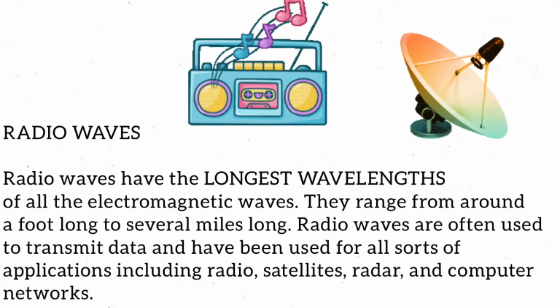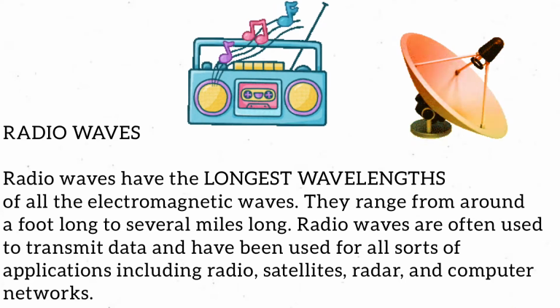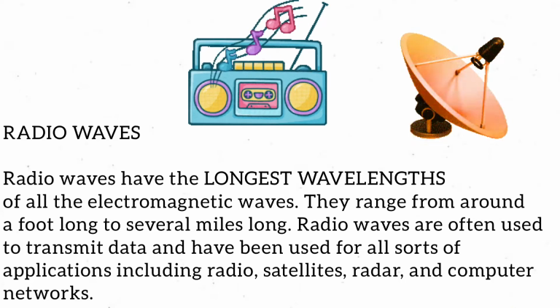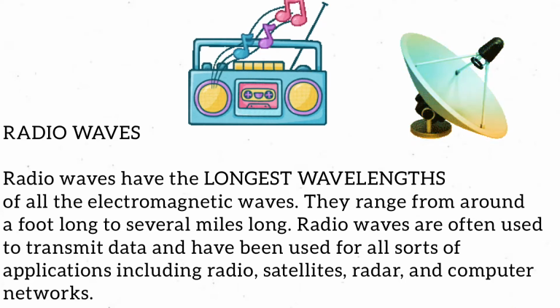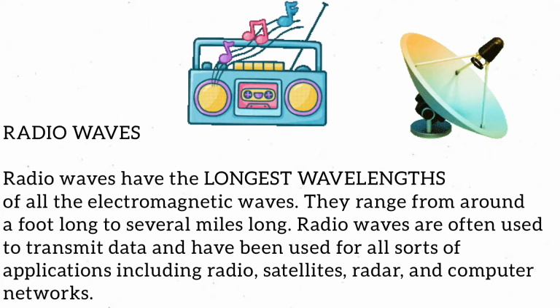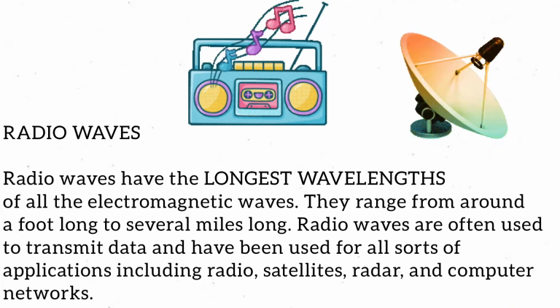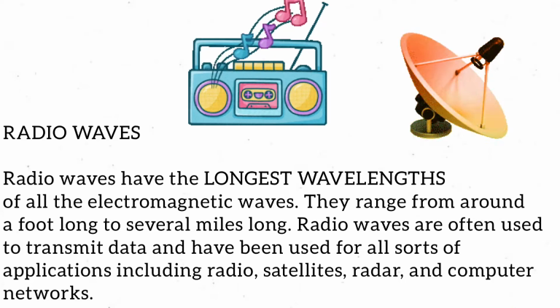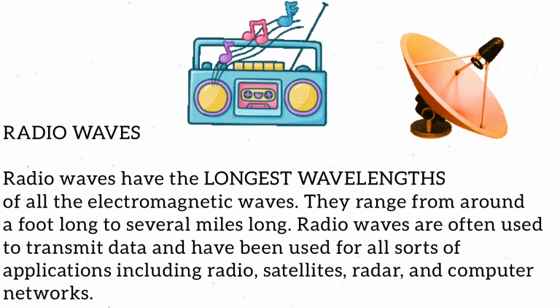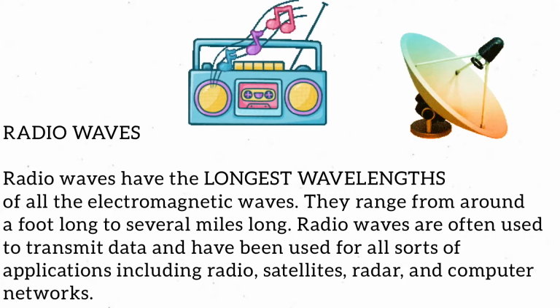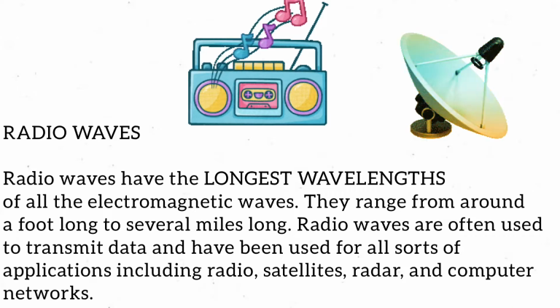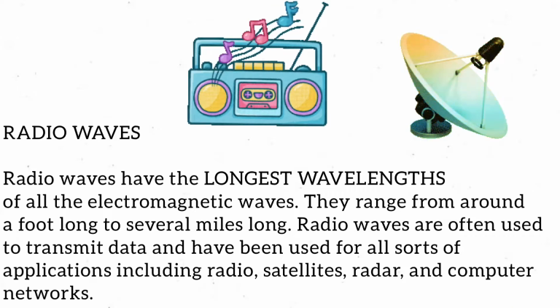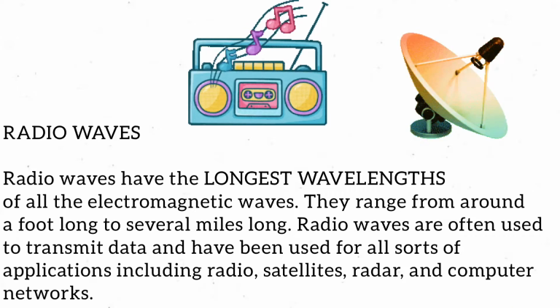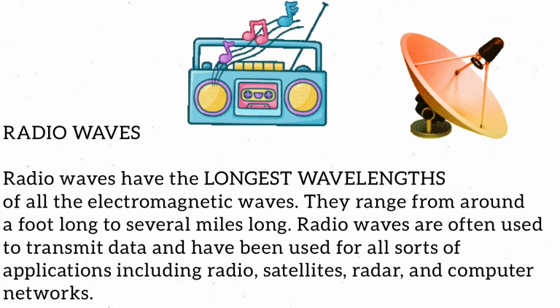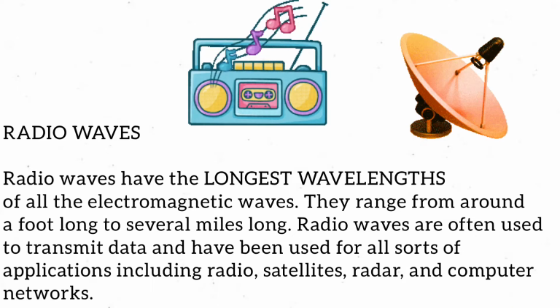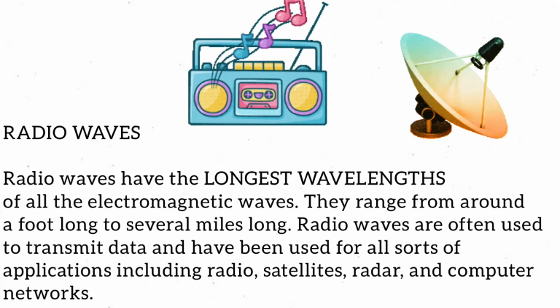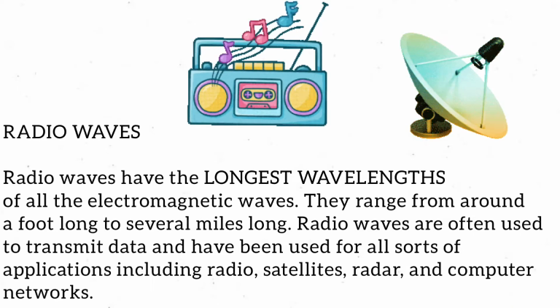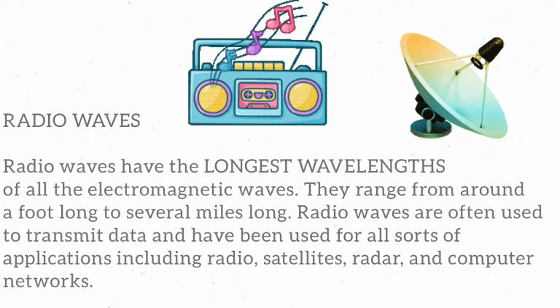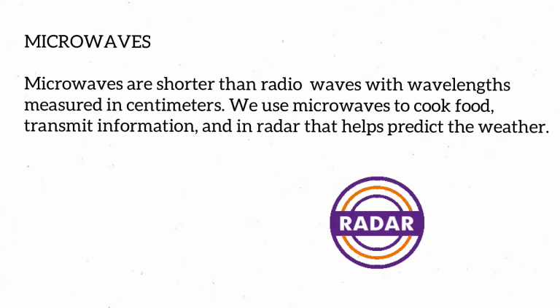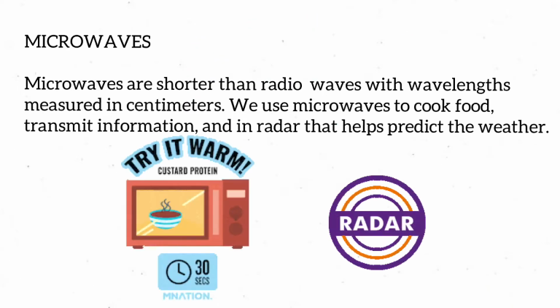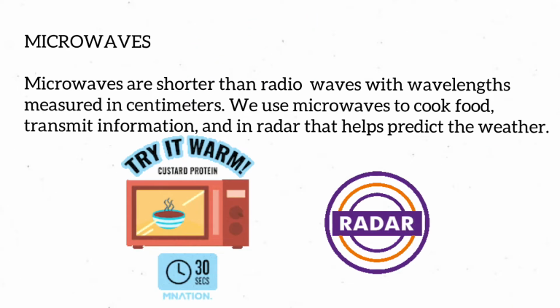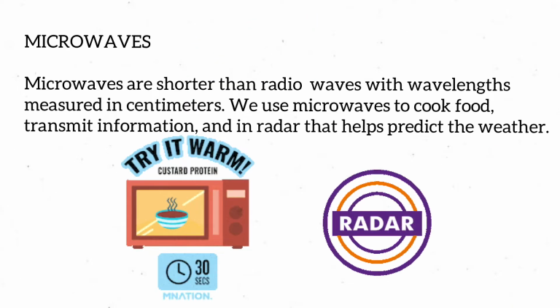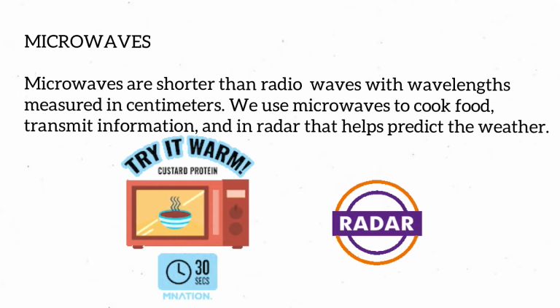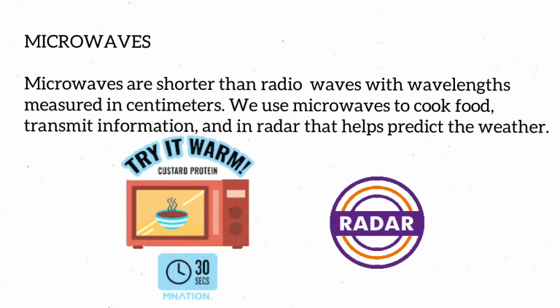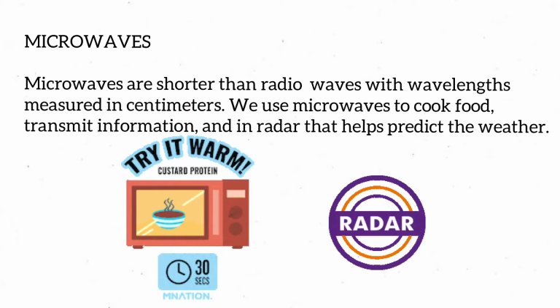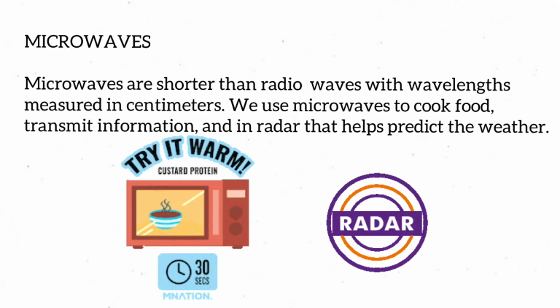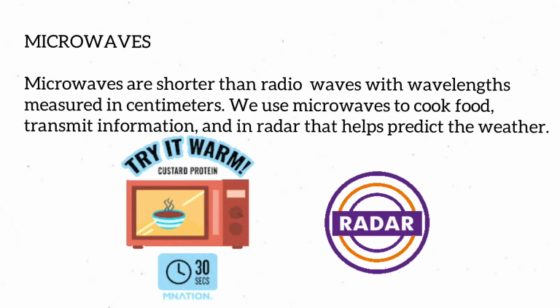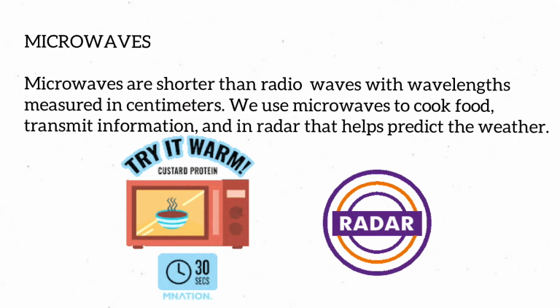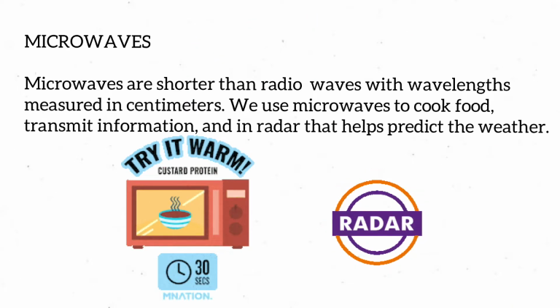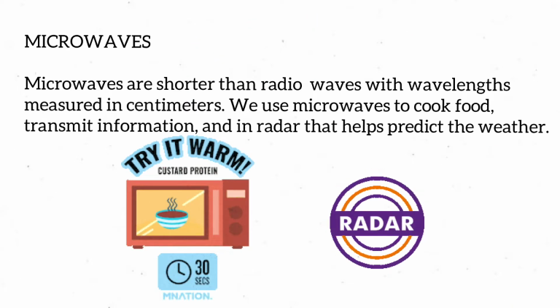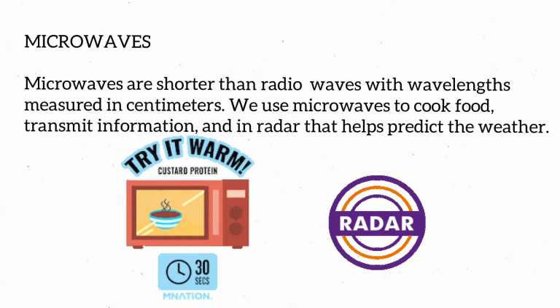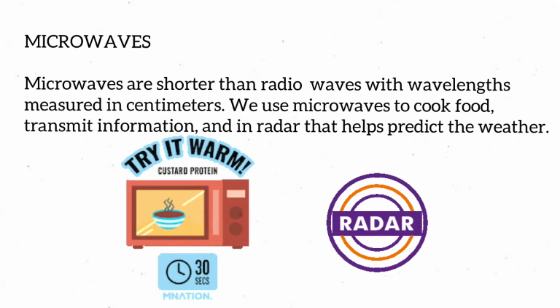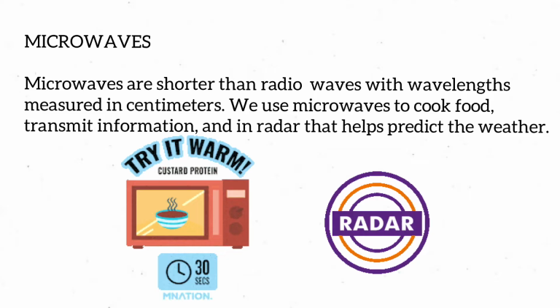Radio waves are often used to transmit data and have been used for all sorts of applications including radio, satellites, radar, and computer networks. After radio waves come microwaves.